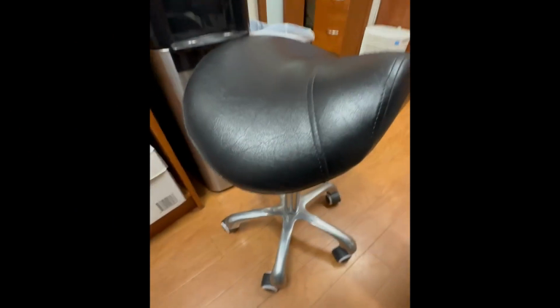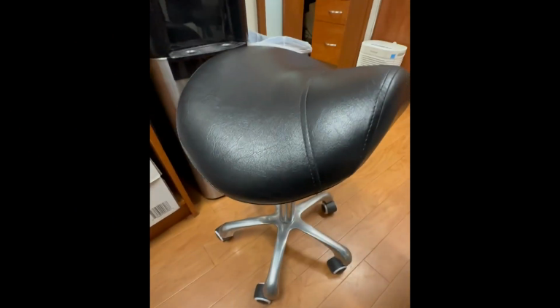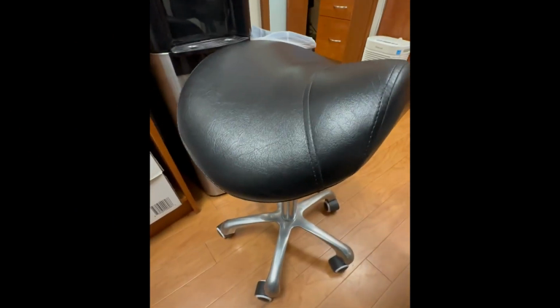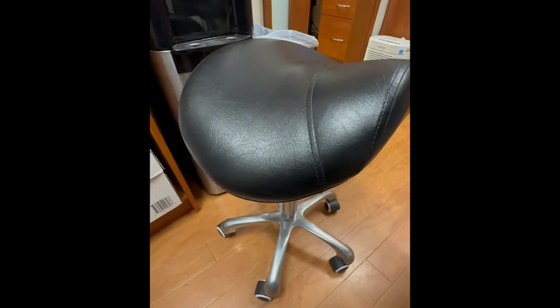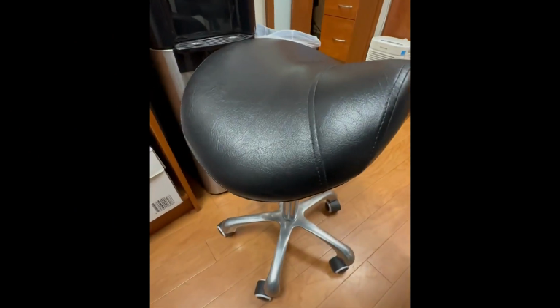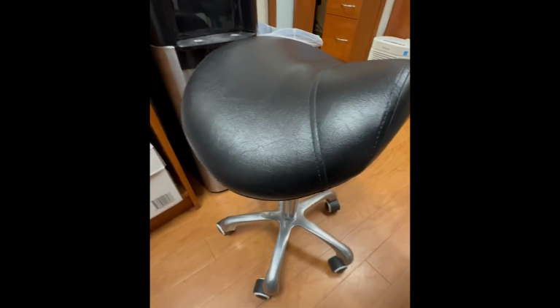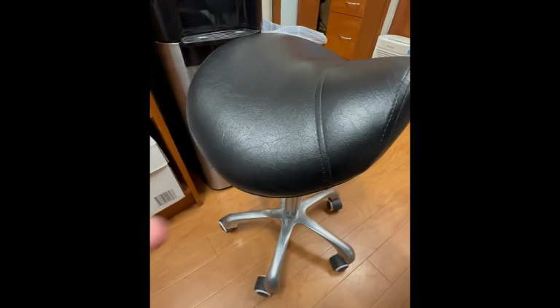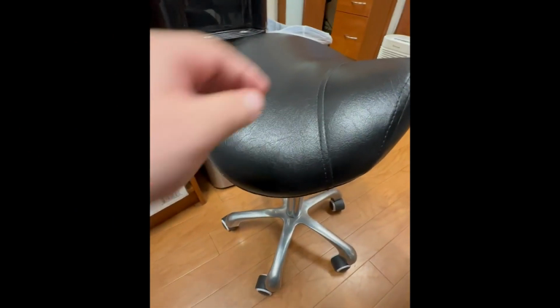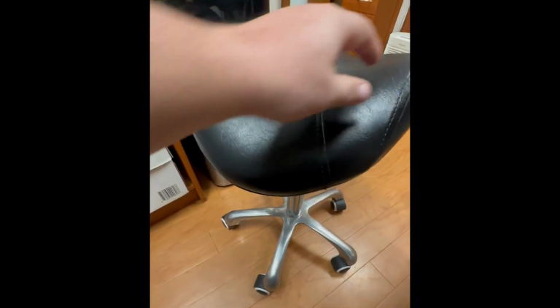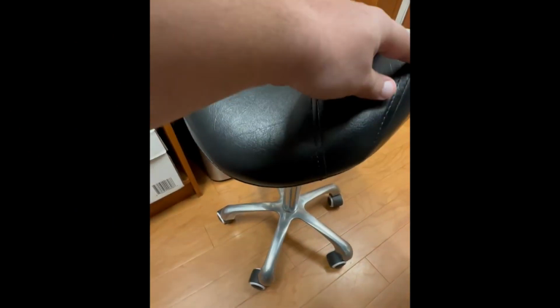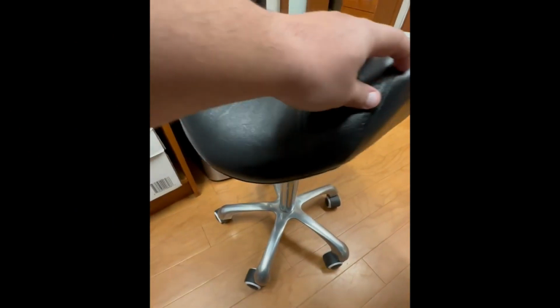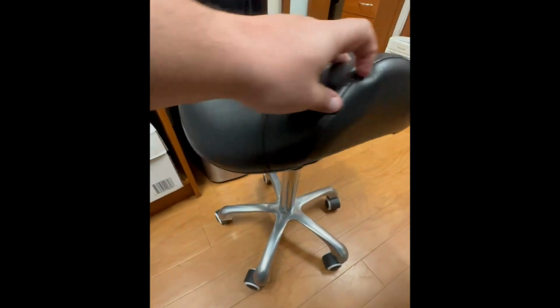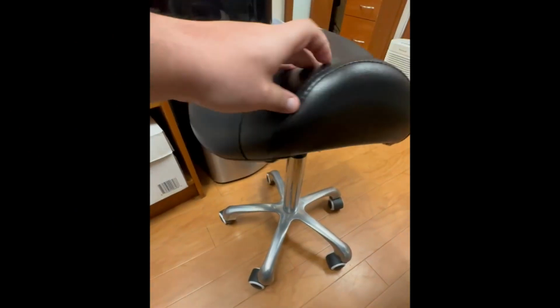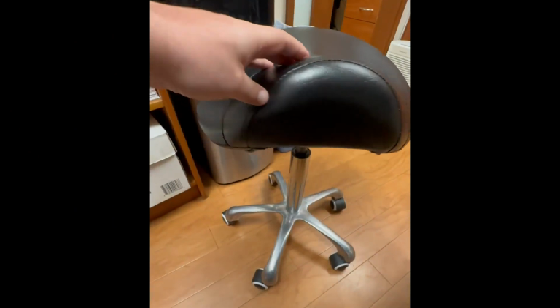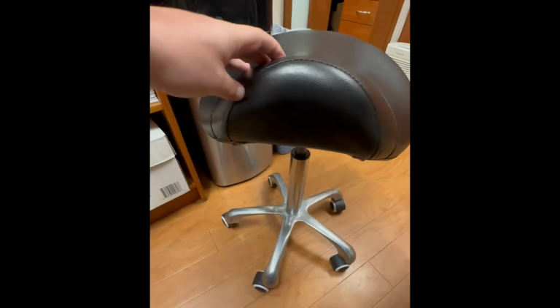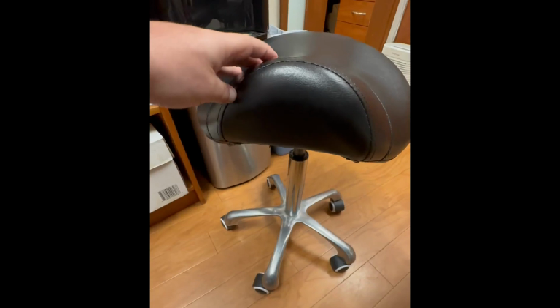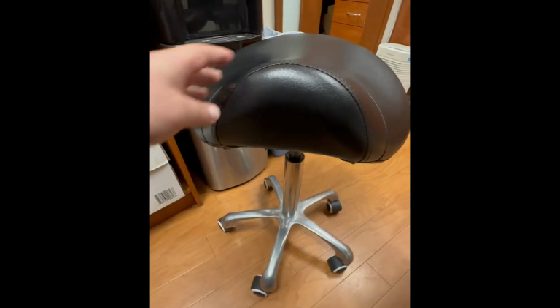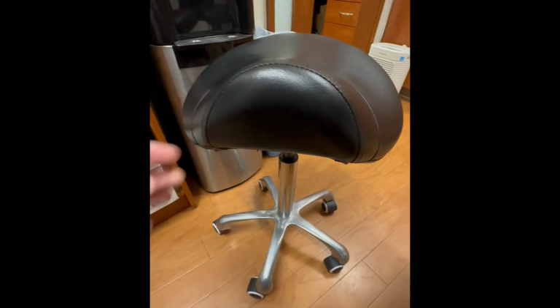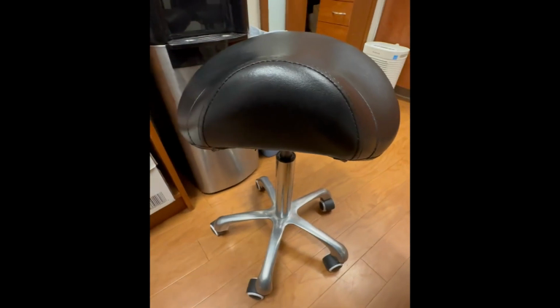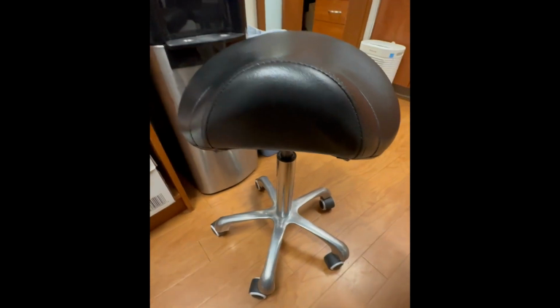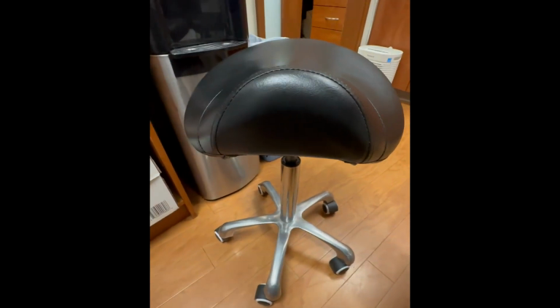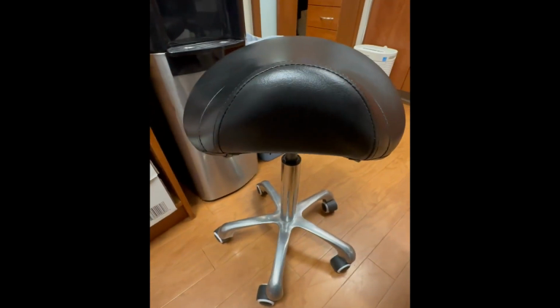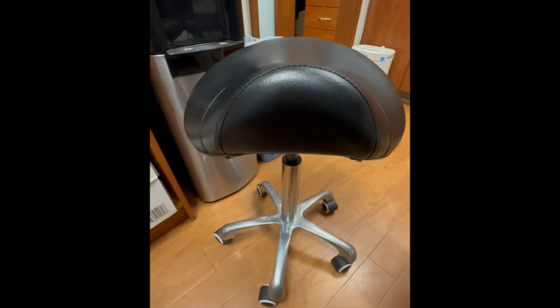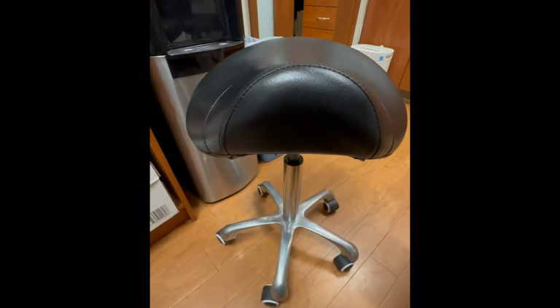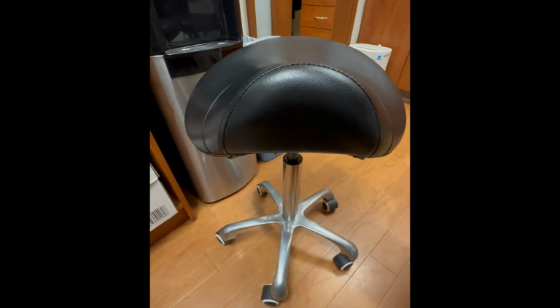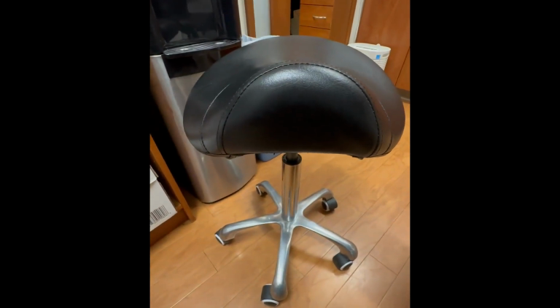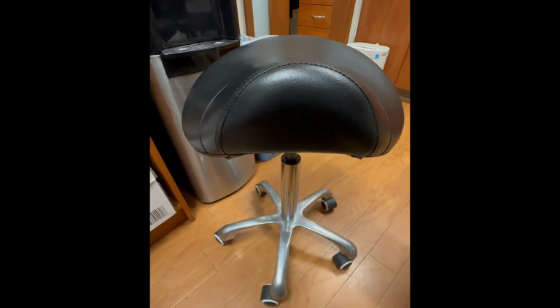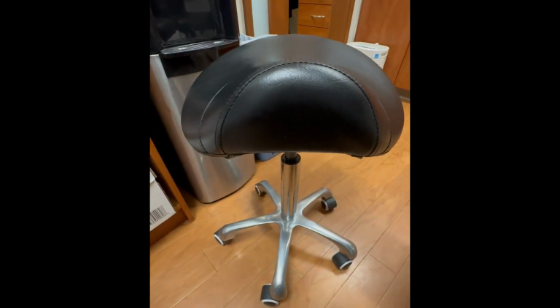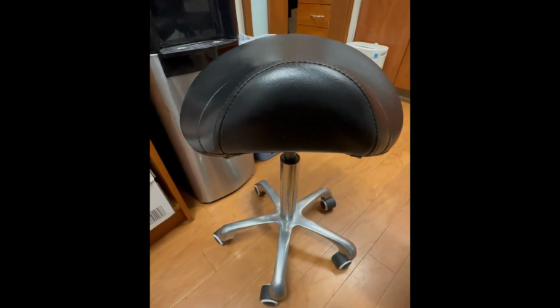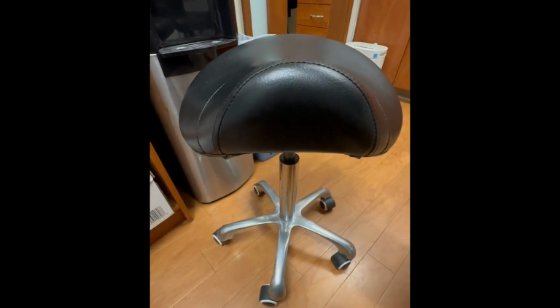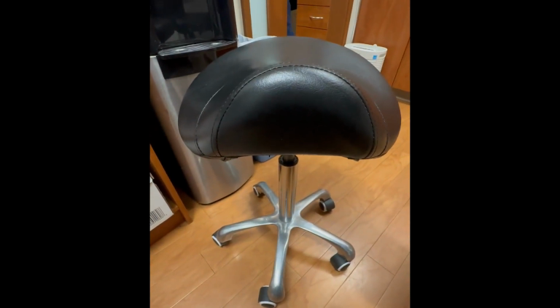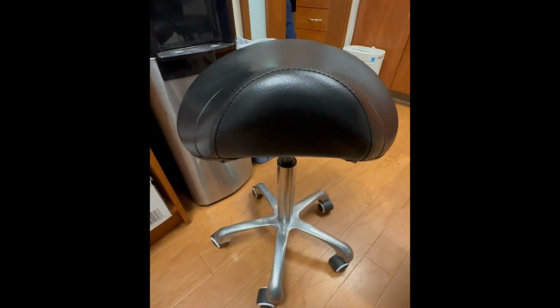Let me tell you about this stool. You can pick this up in black, beige, gray, or white.